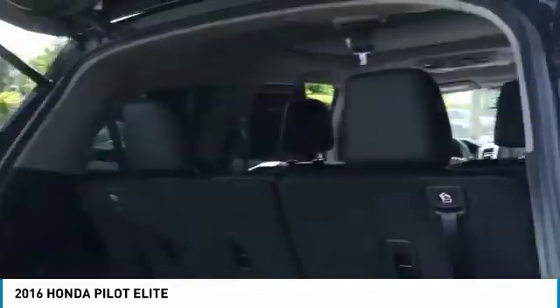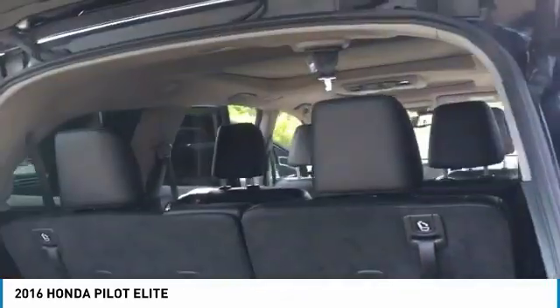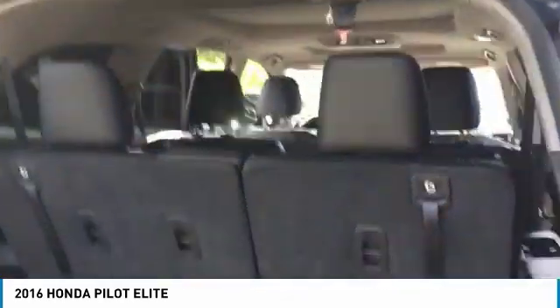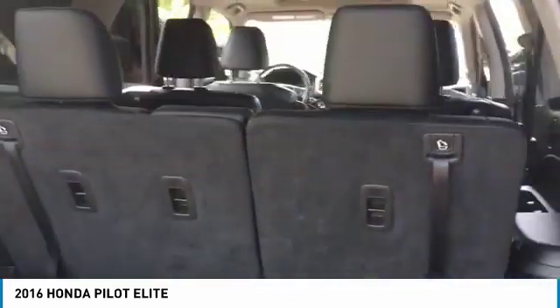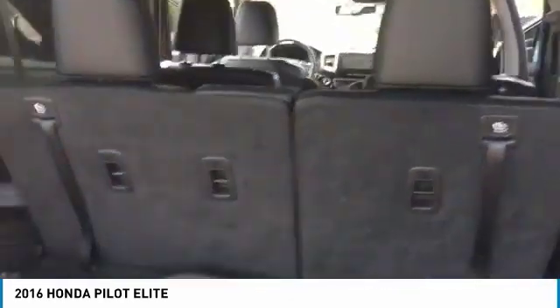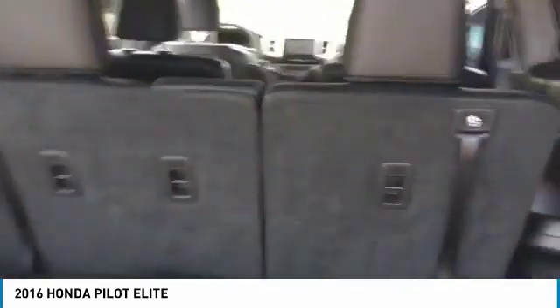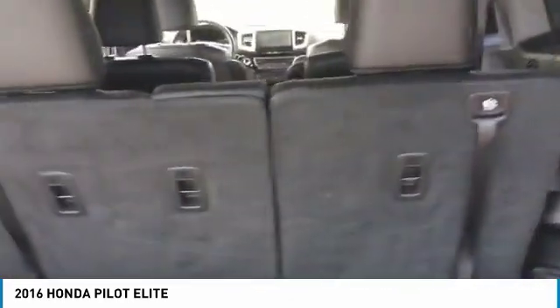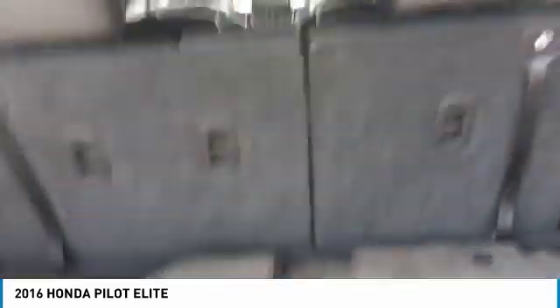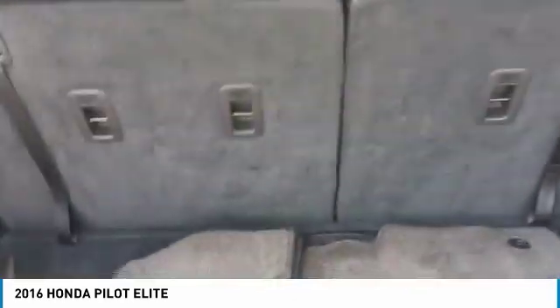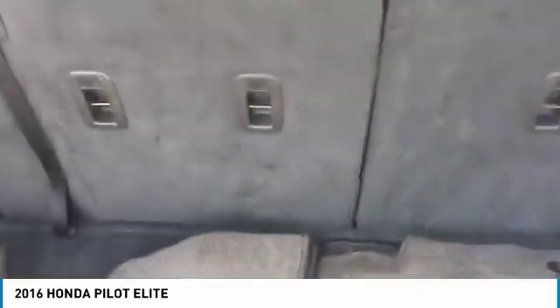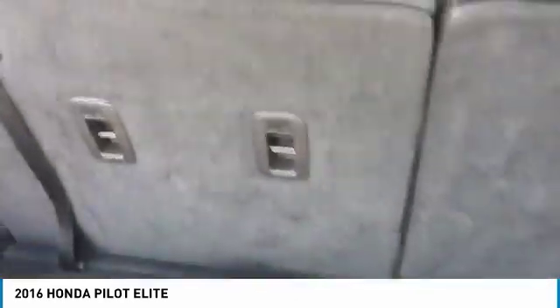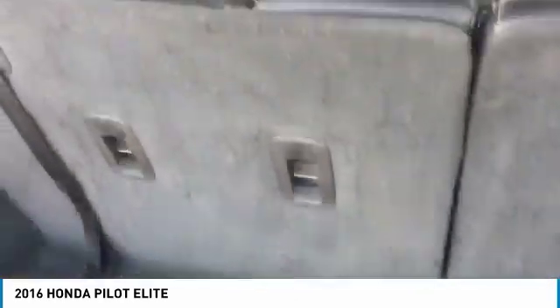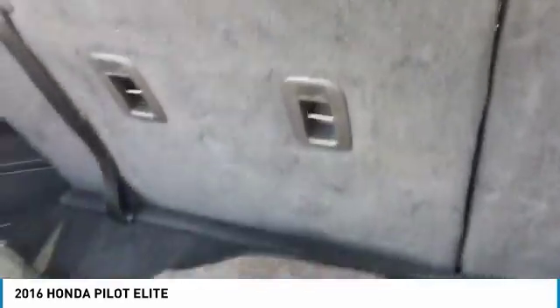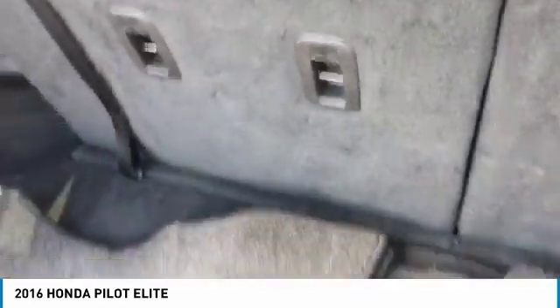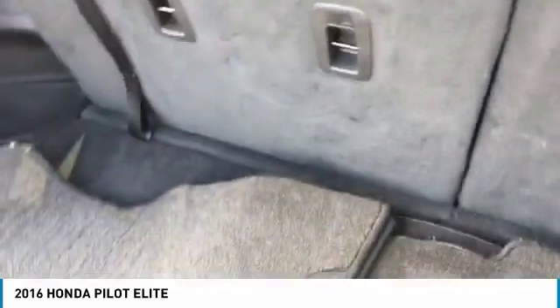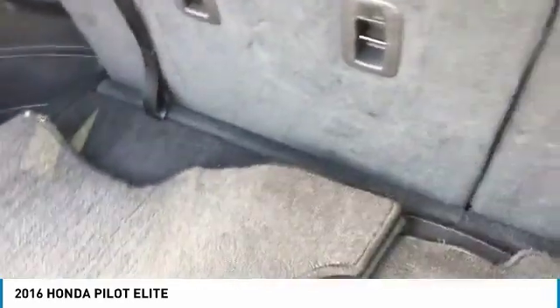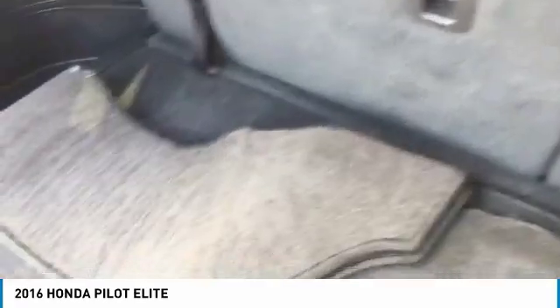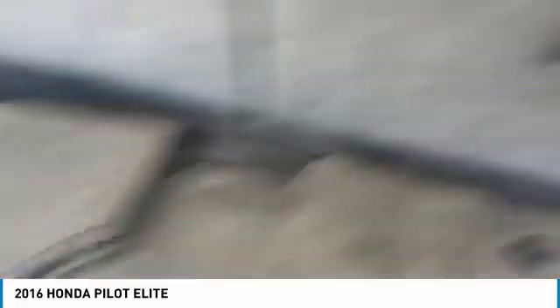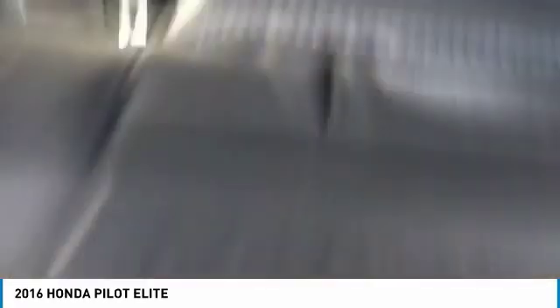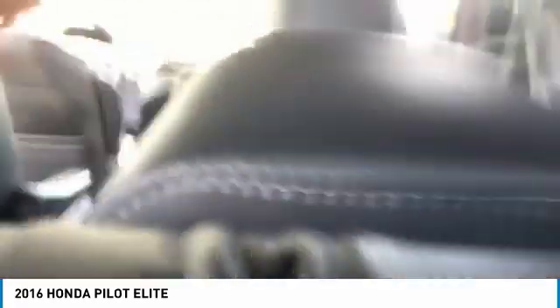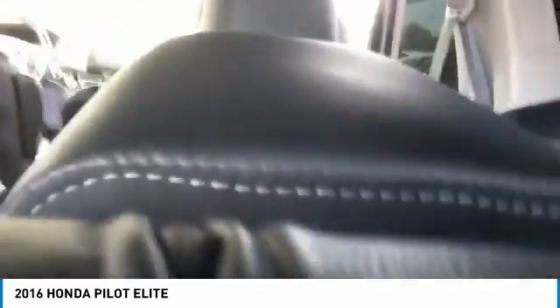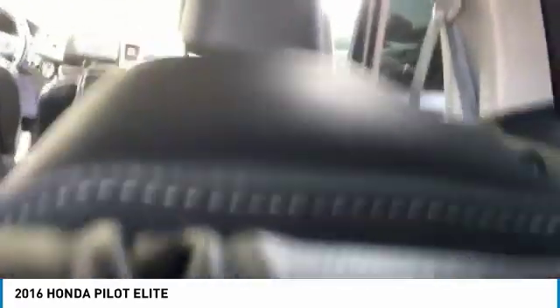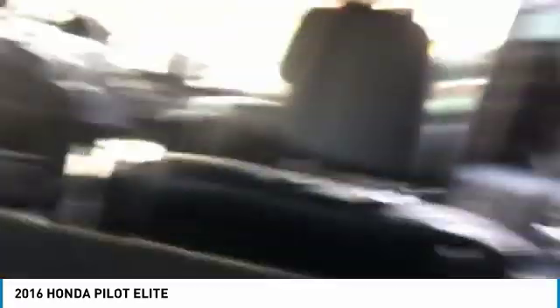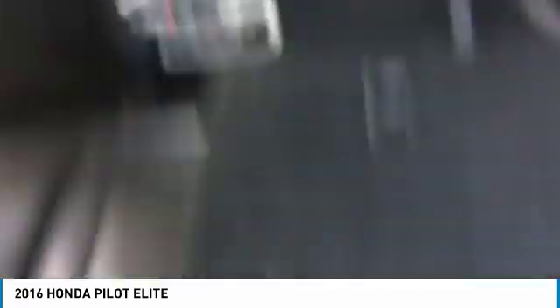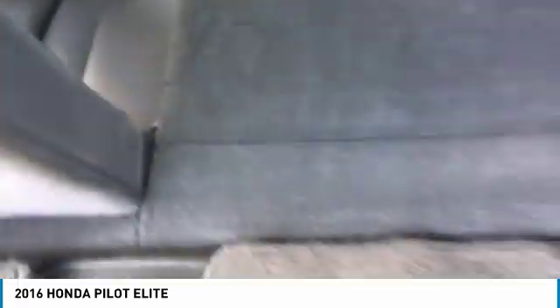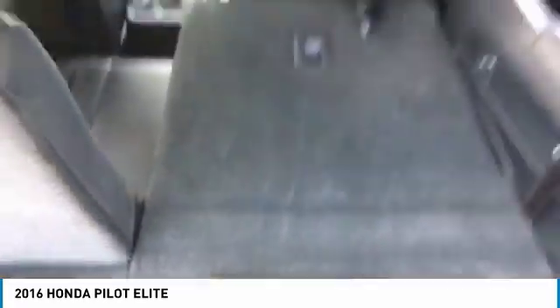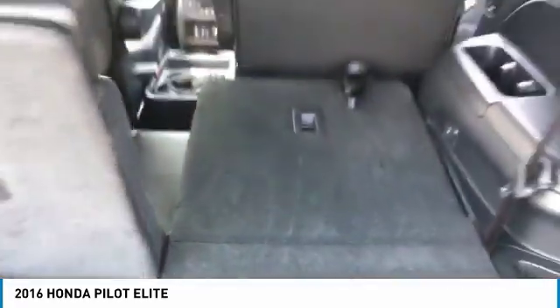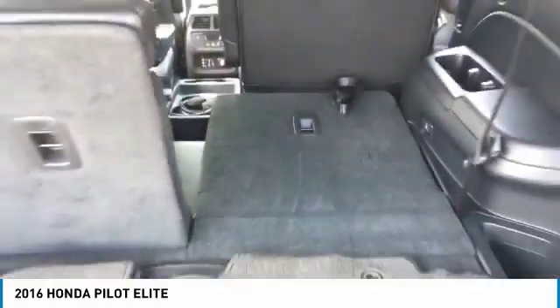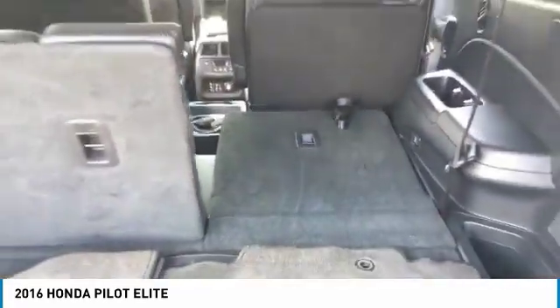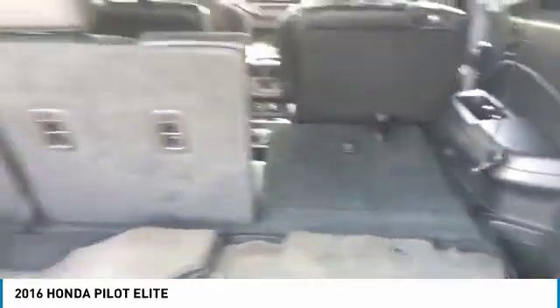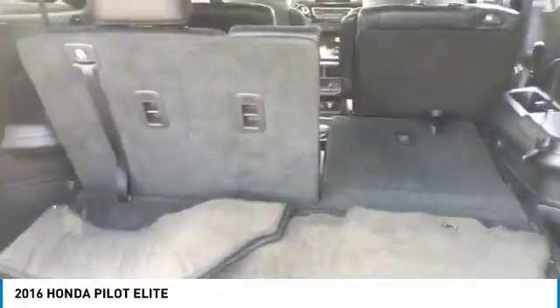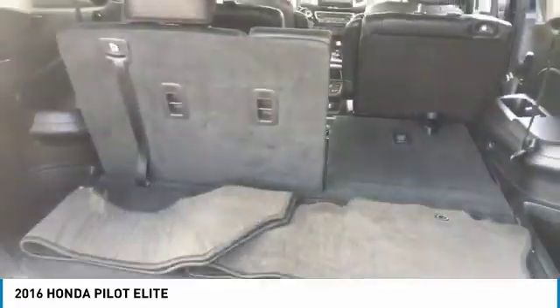You can see back here is third row foldable seating — just pull it down. Easy peasy.